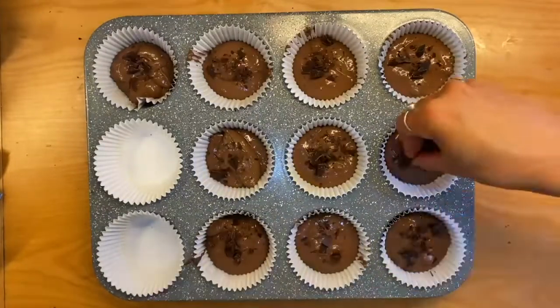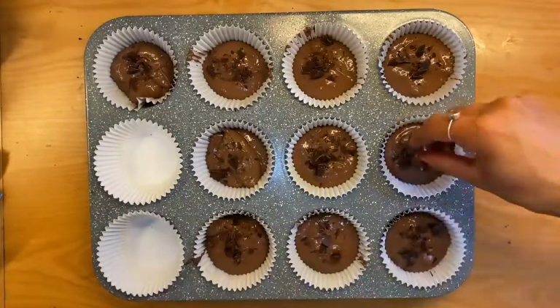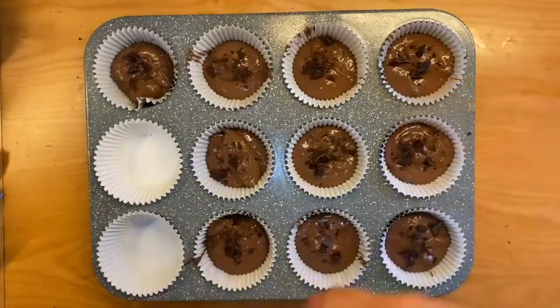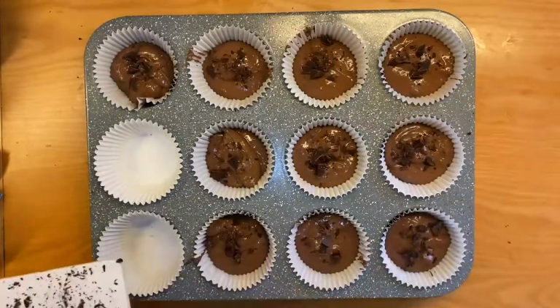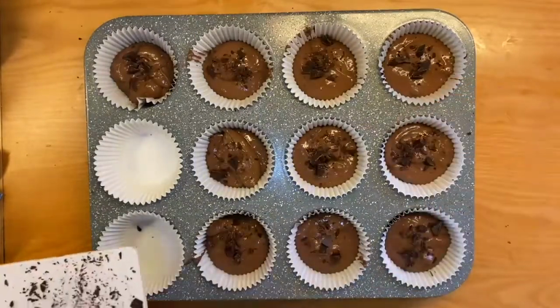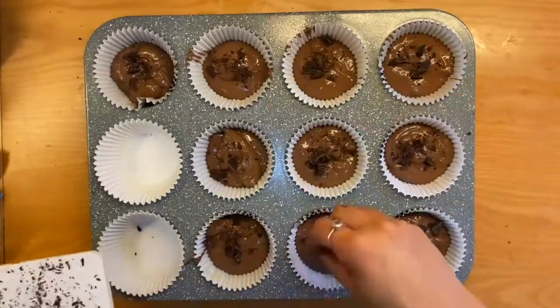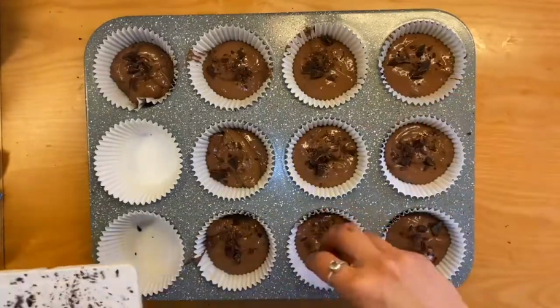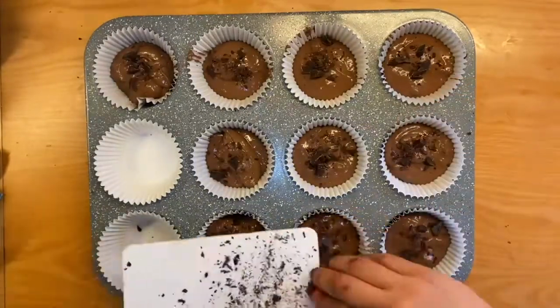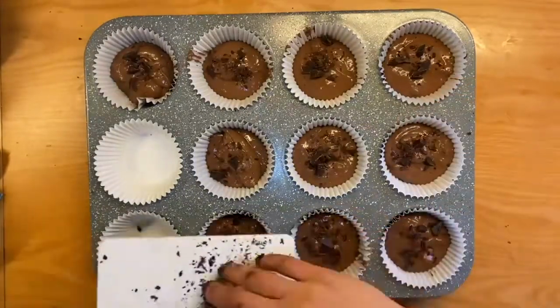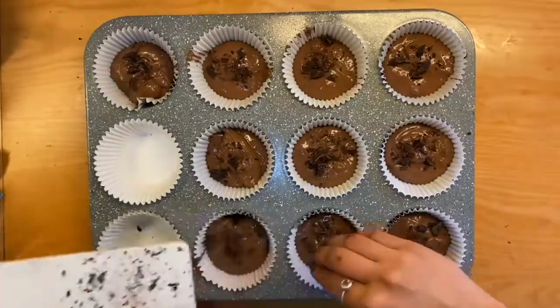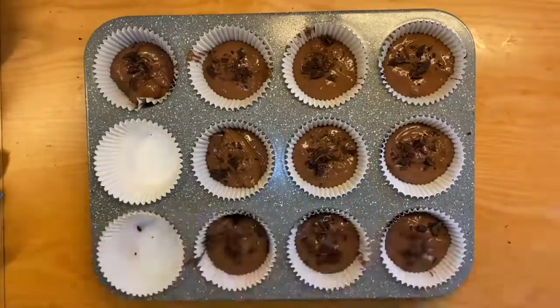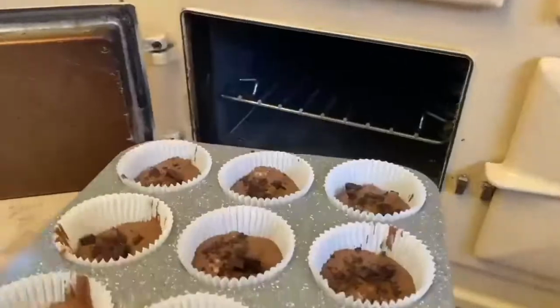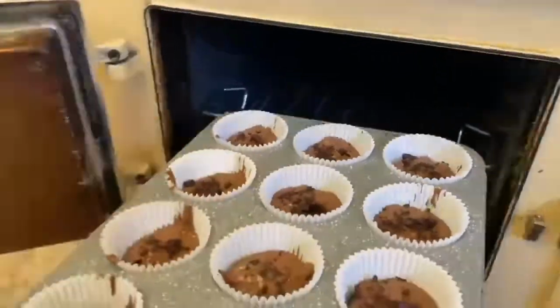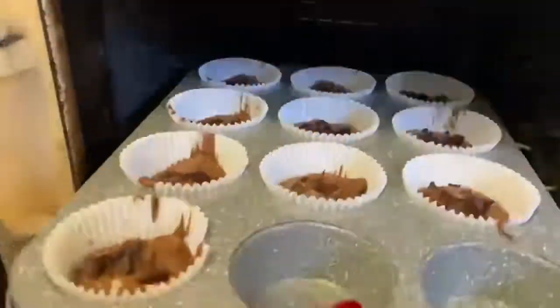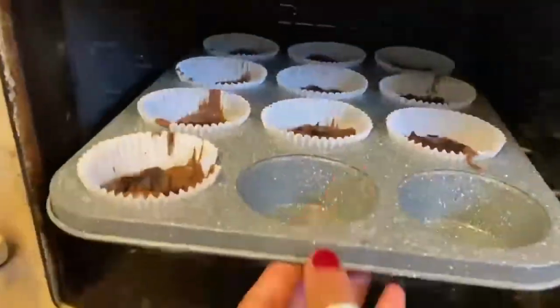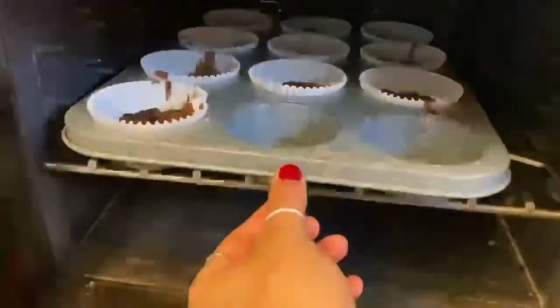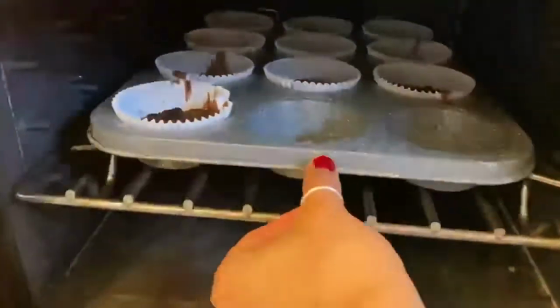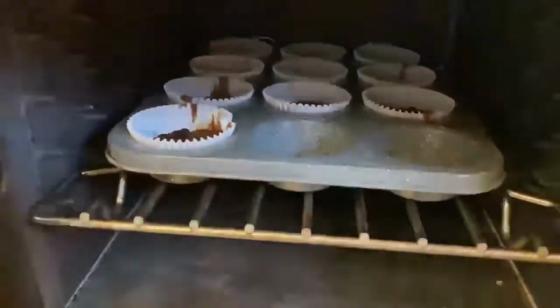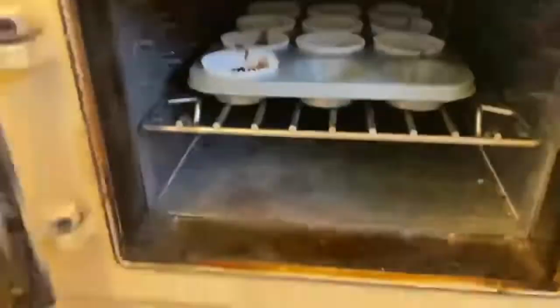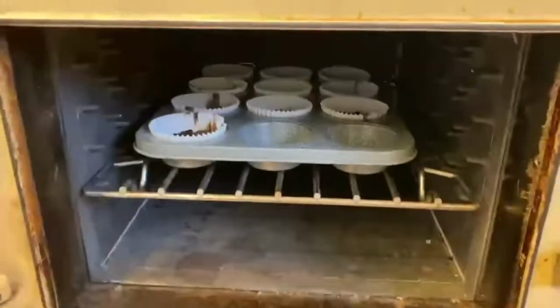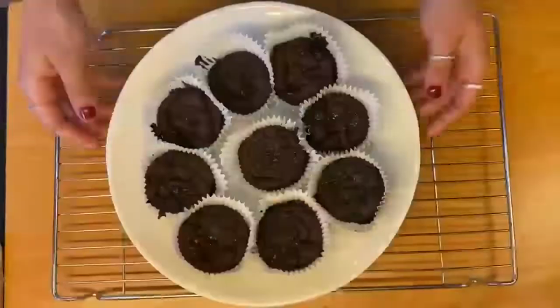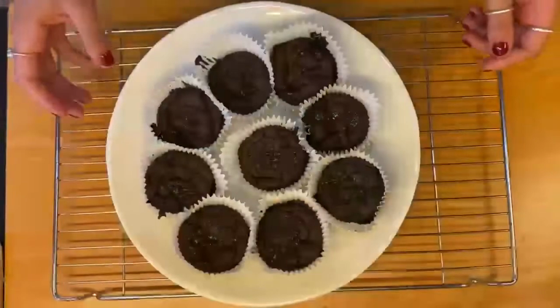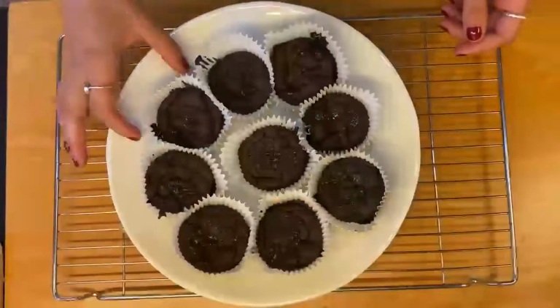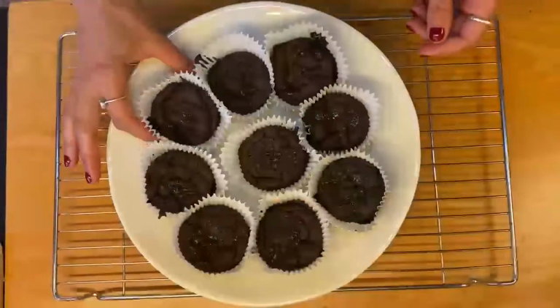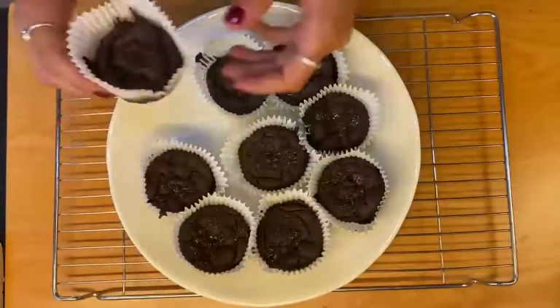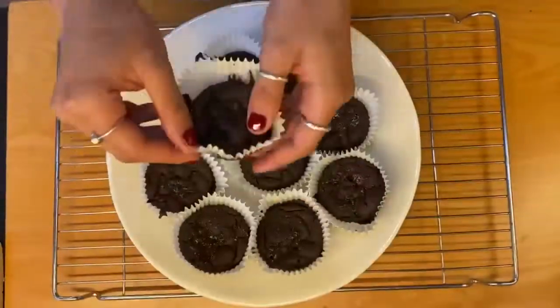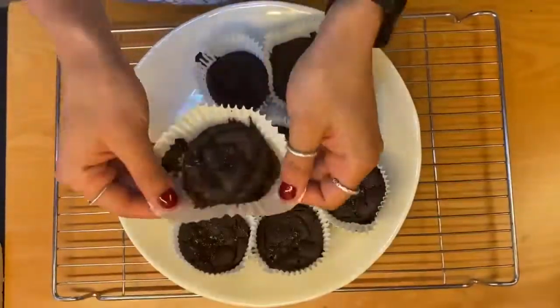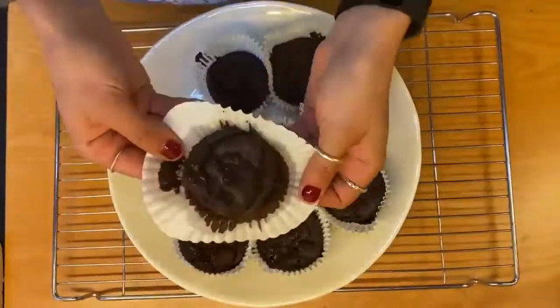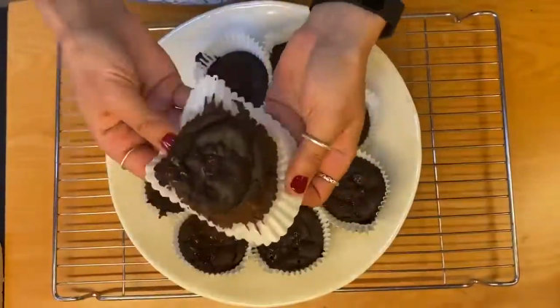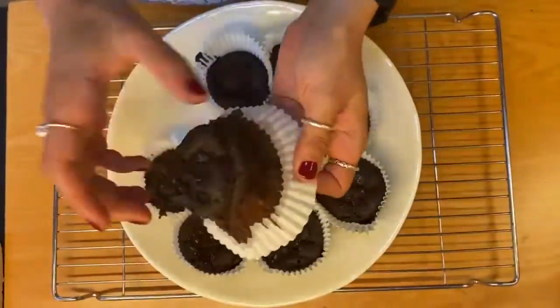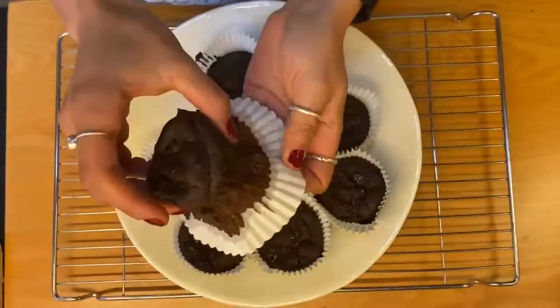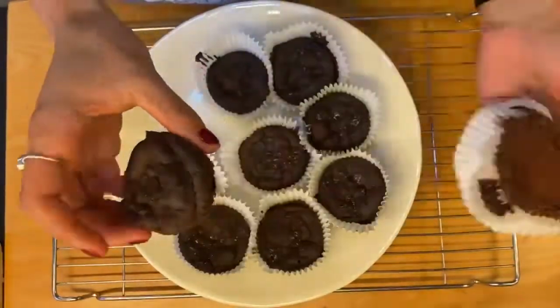Put these in the oven for about 20 to 25 minutes, and that is everything — enjoy!